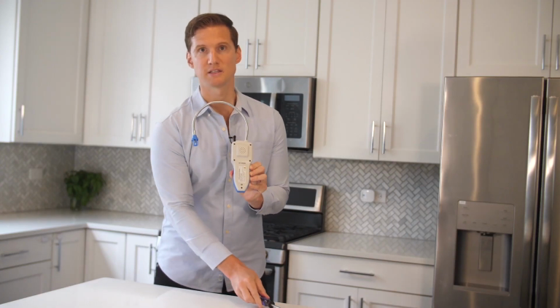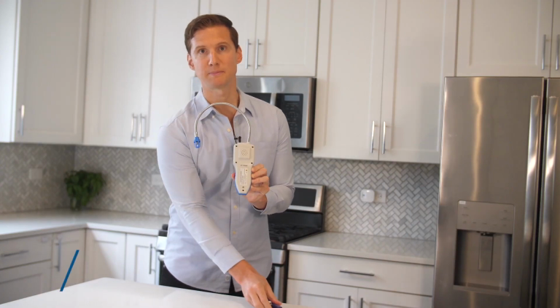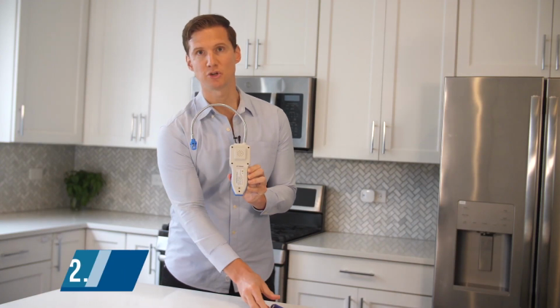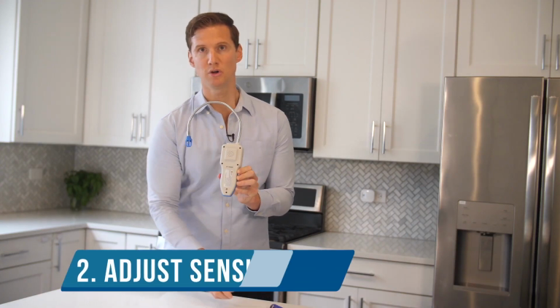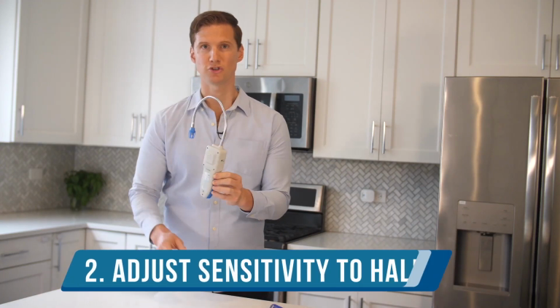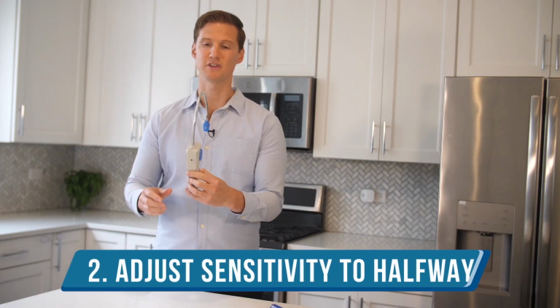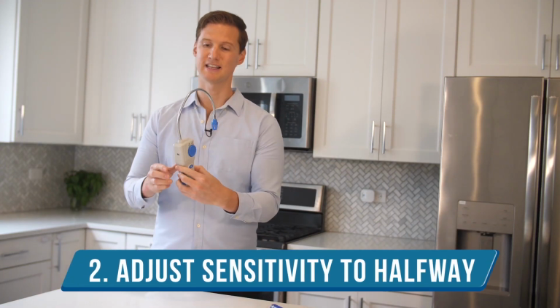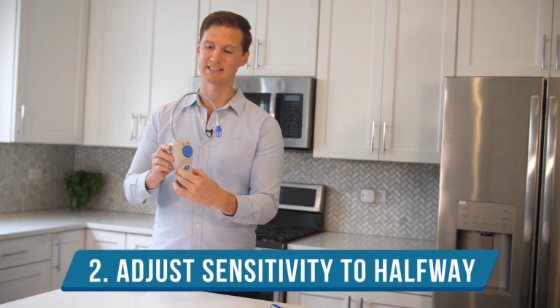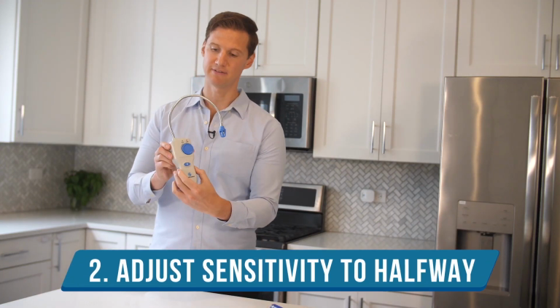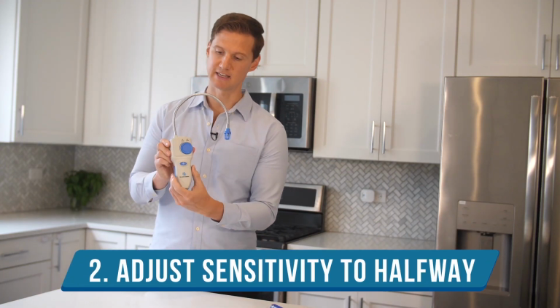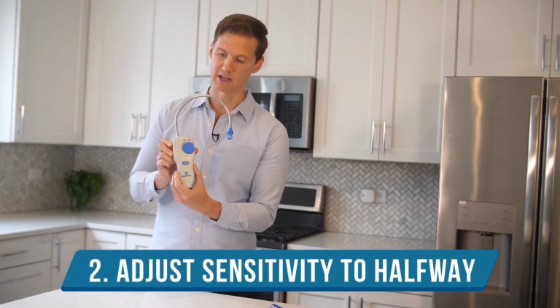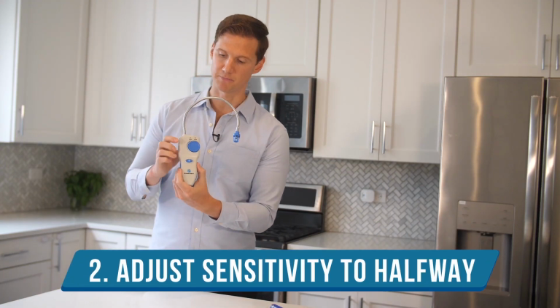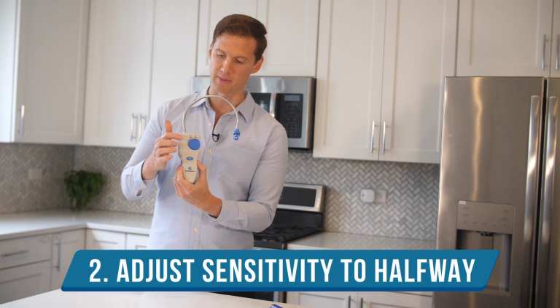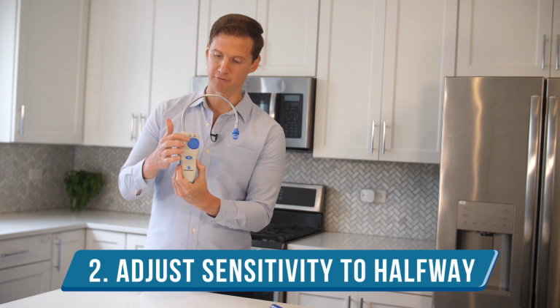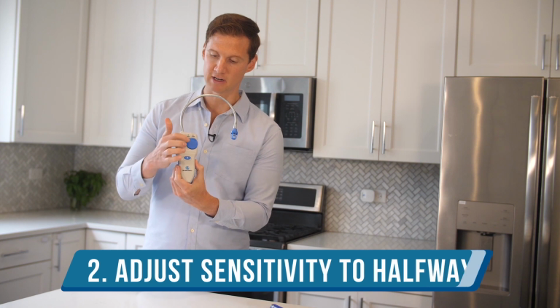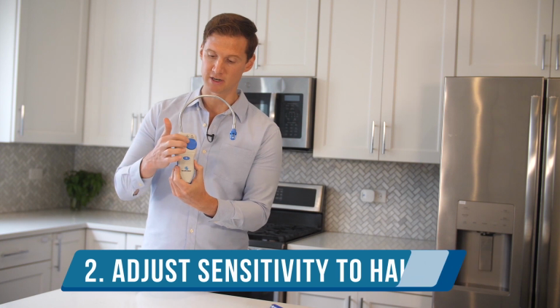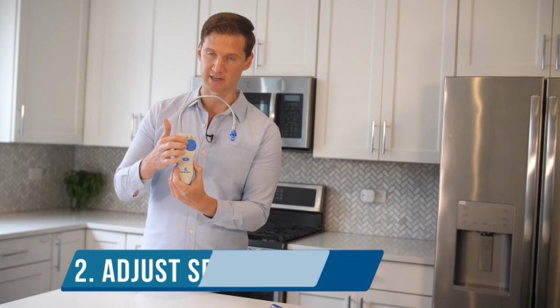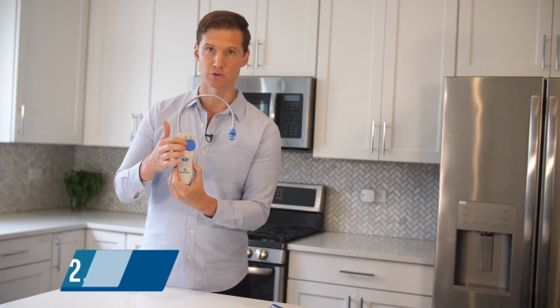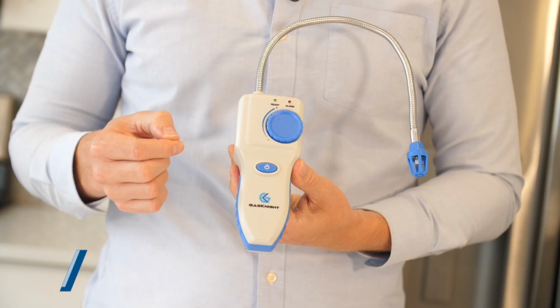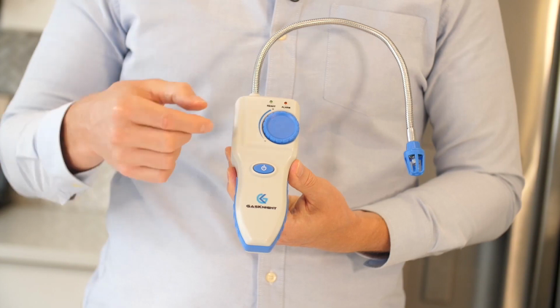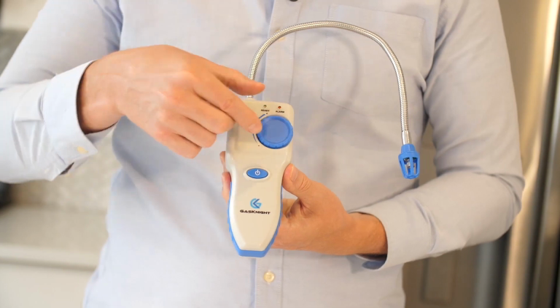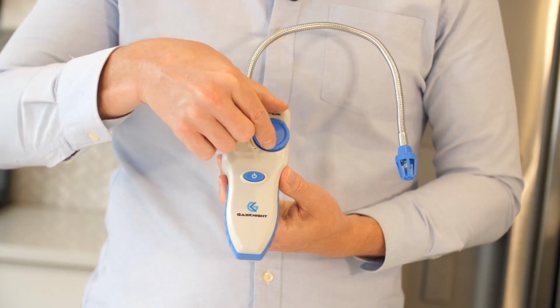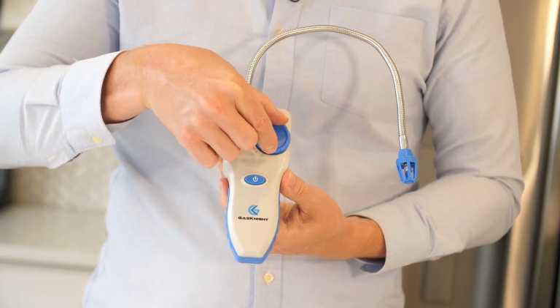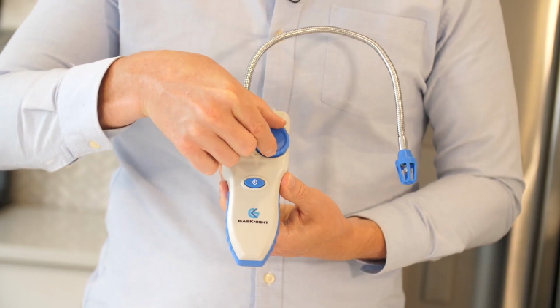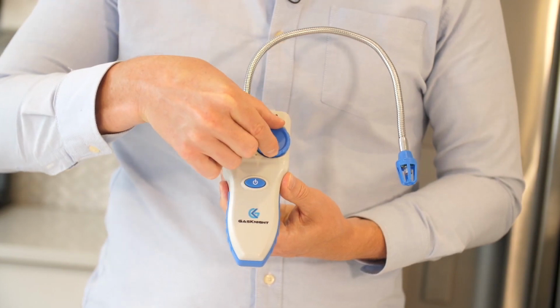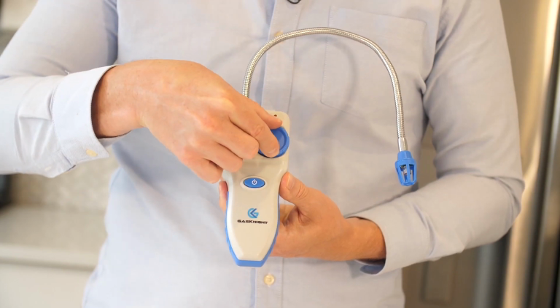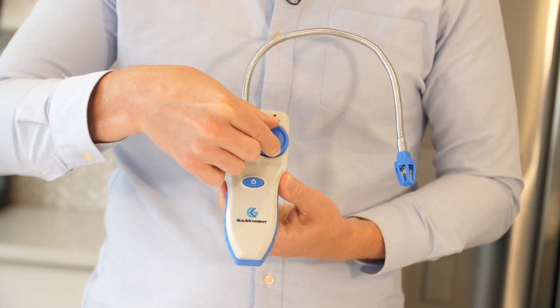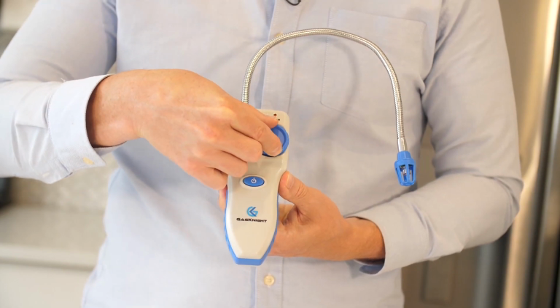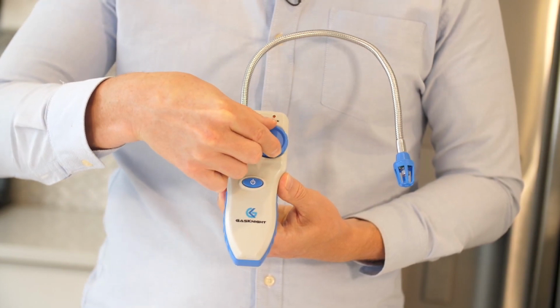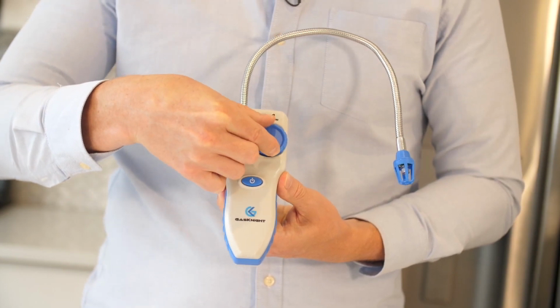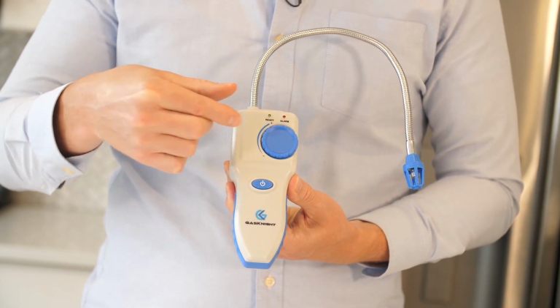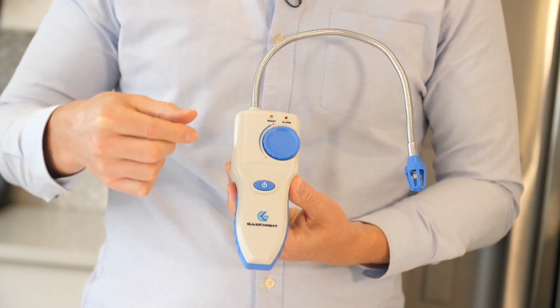Step two: turn the sensitivity dial on the front of the detector to about the halfway point, possibly a little bit less than halfway.